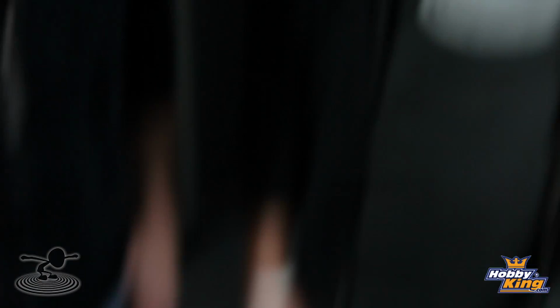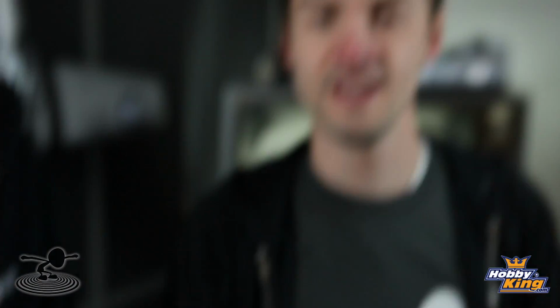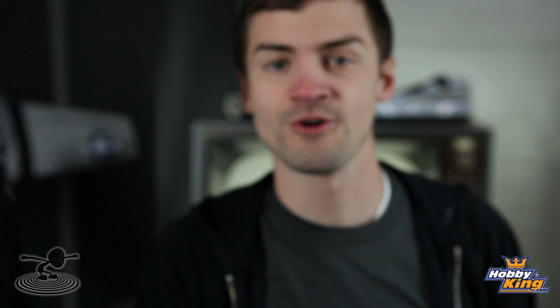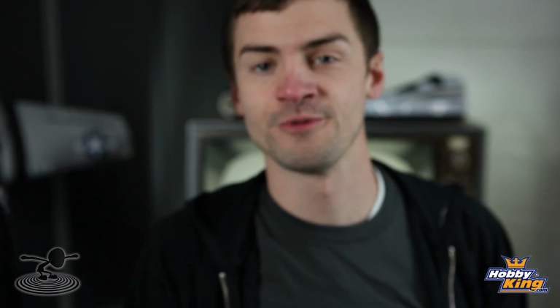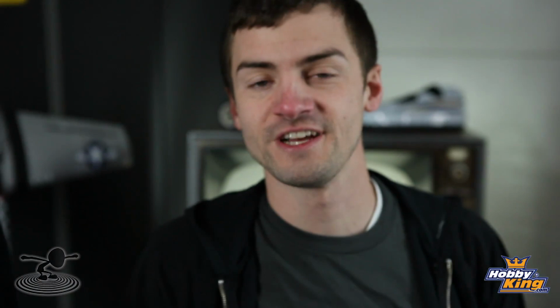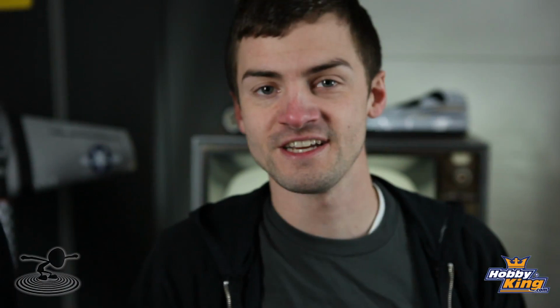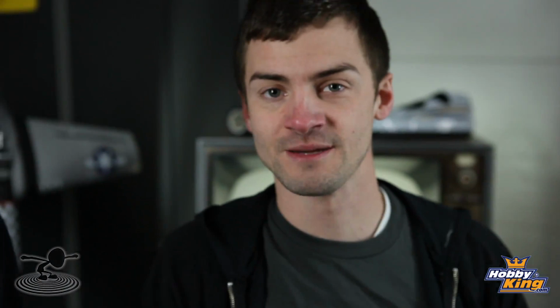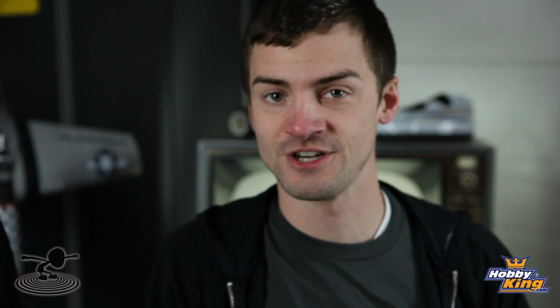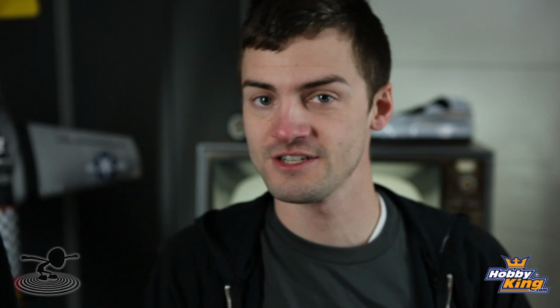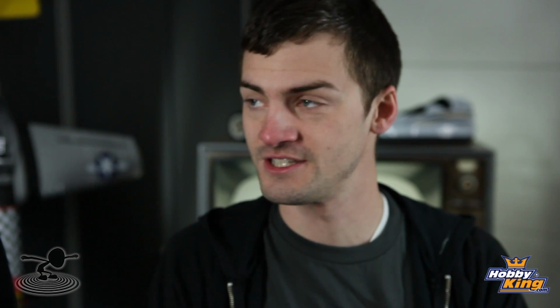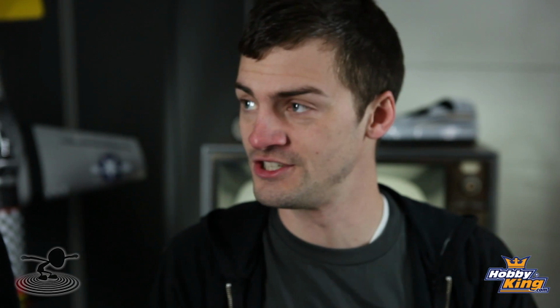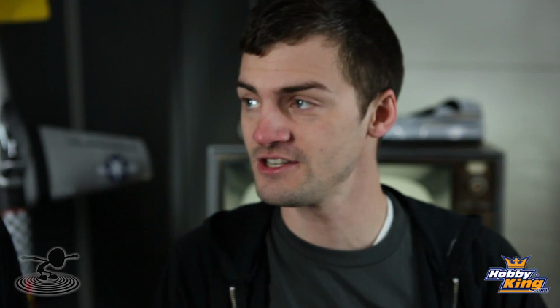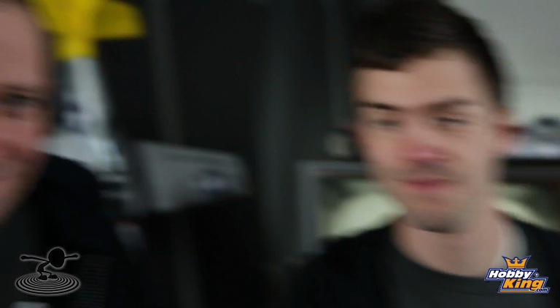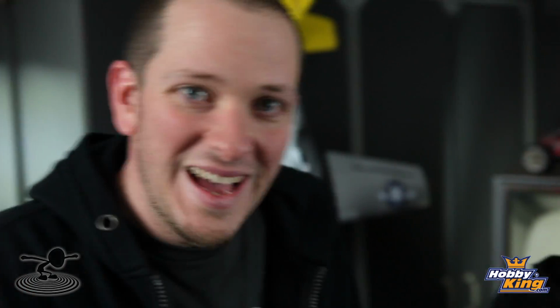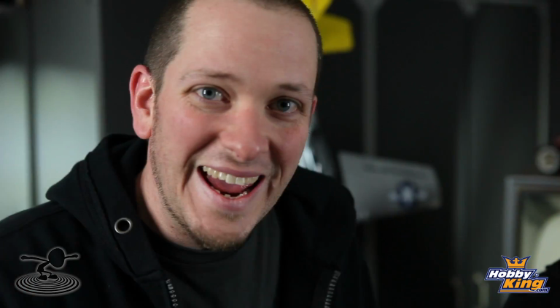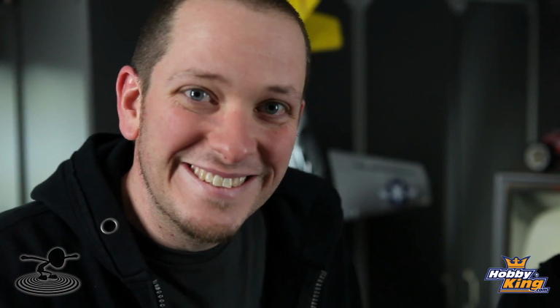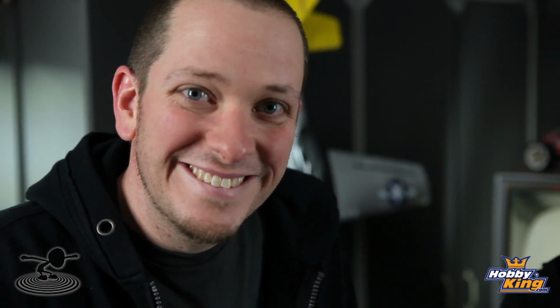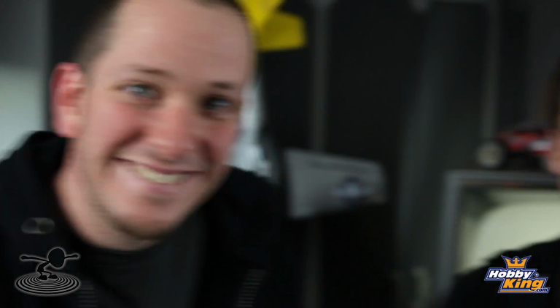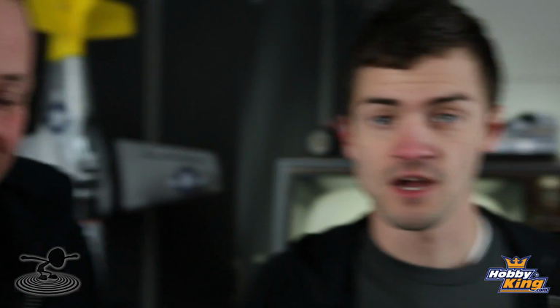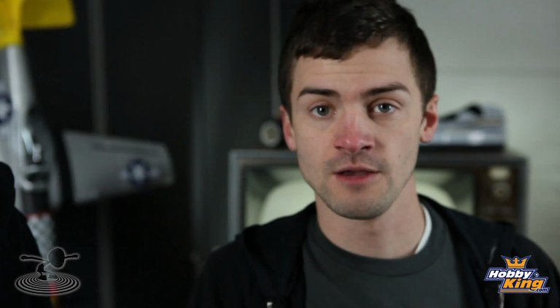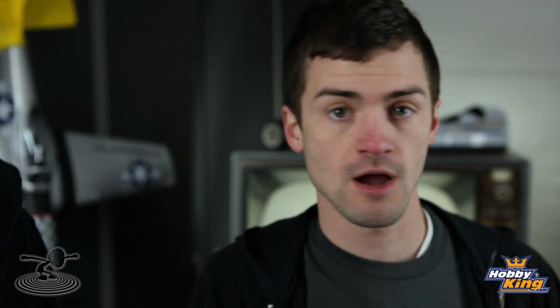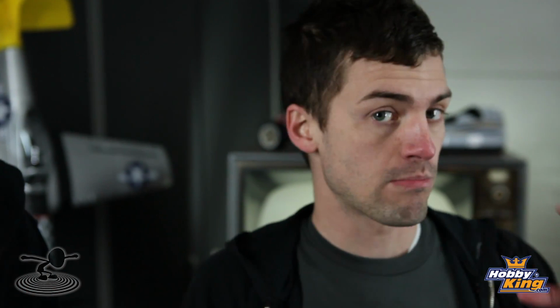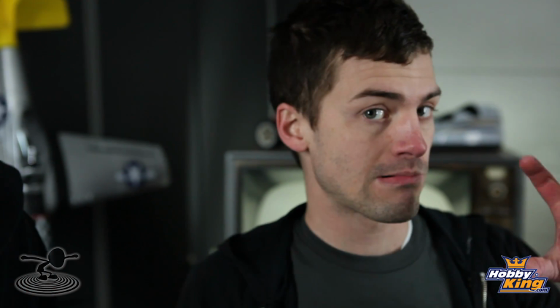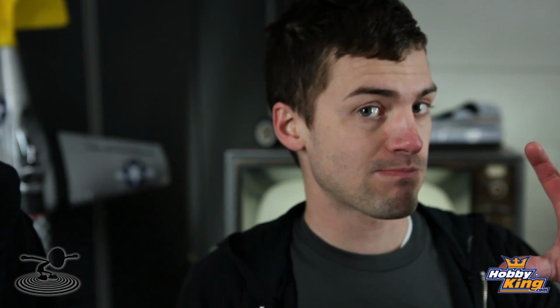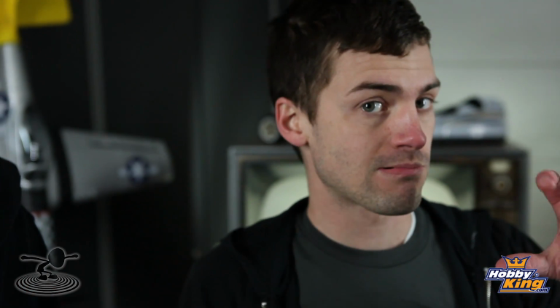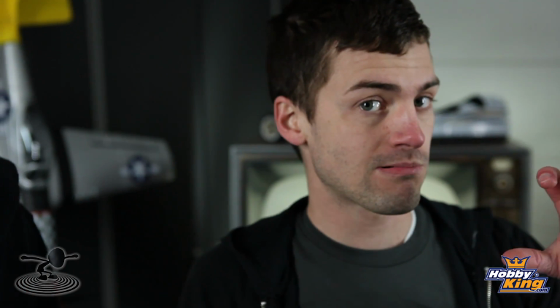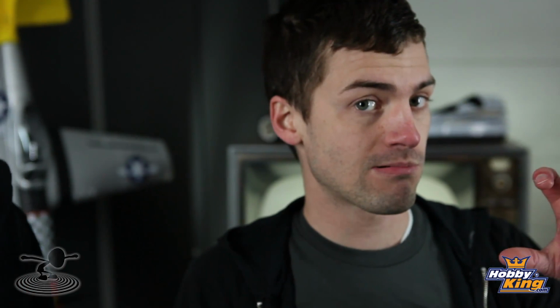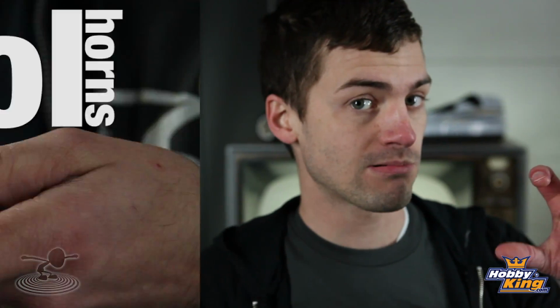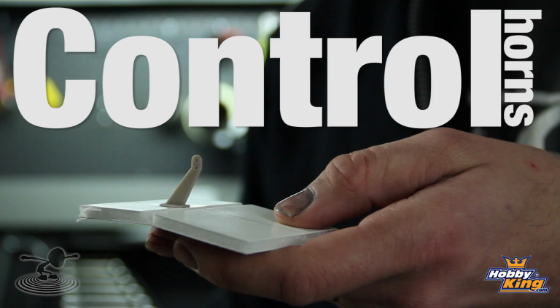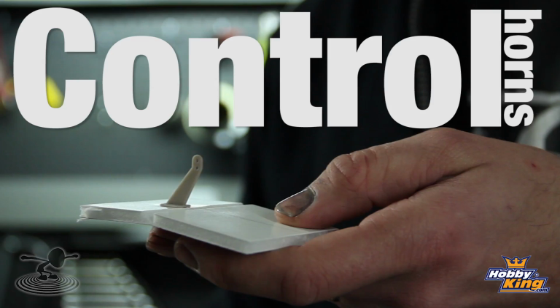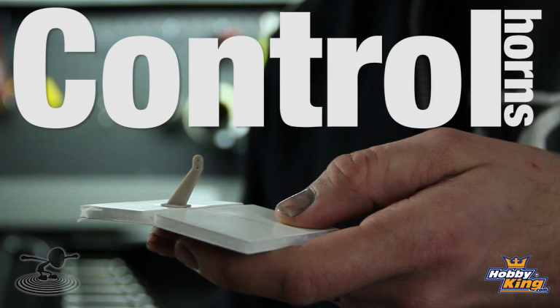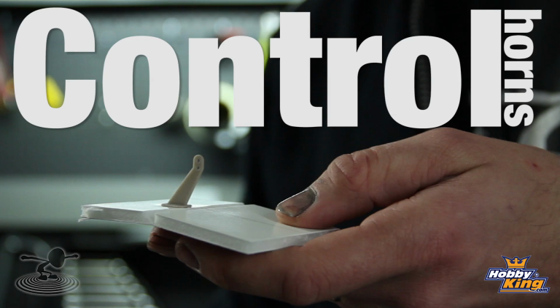Hey, welcome to Flight Test. I'm Josh. This is Josh. Hi. And today we're talking about control horns.